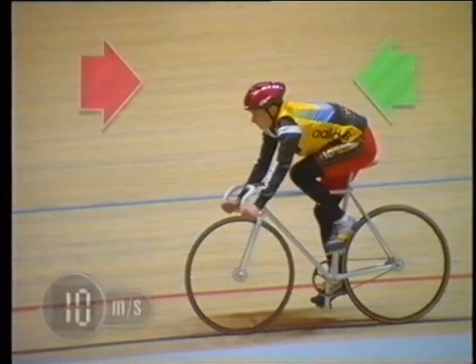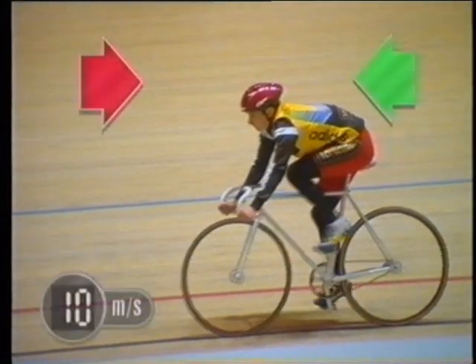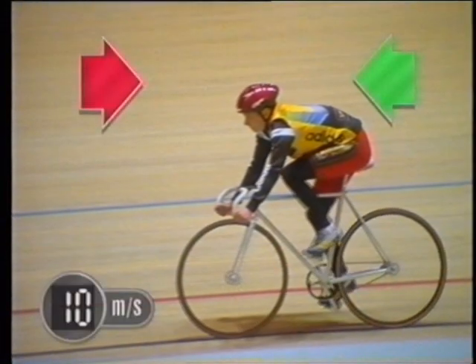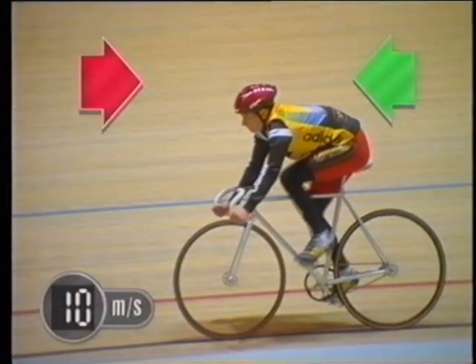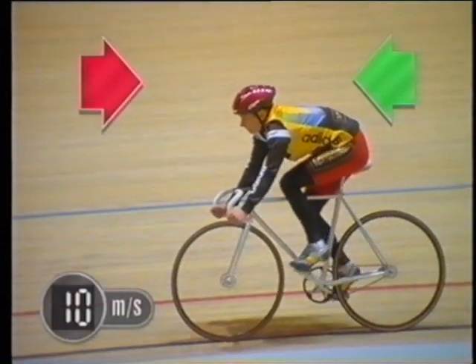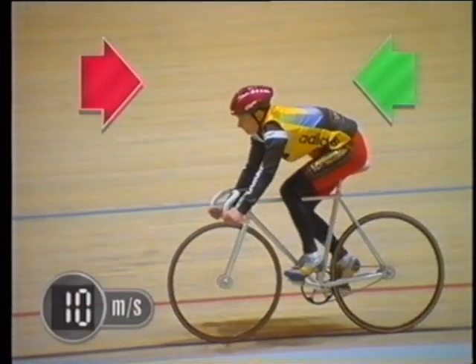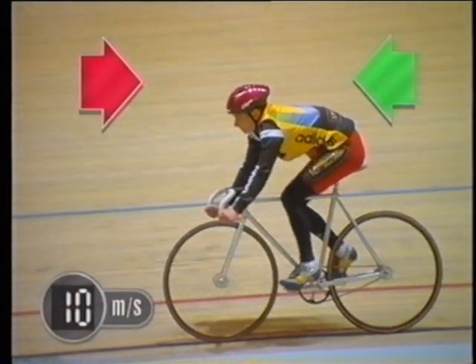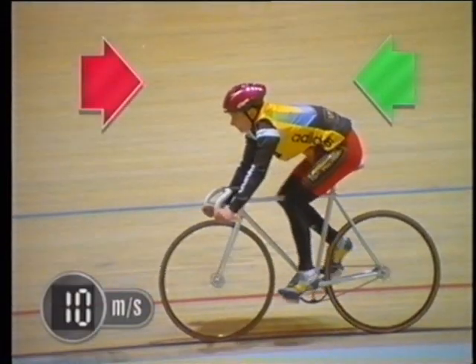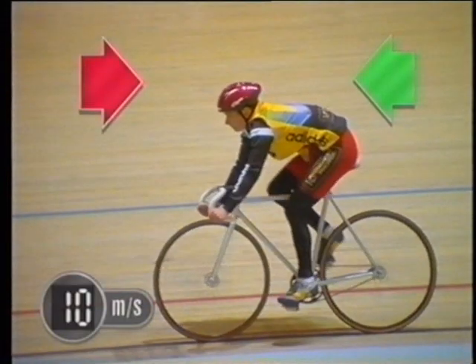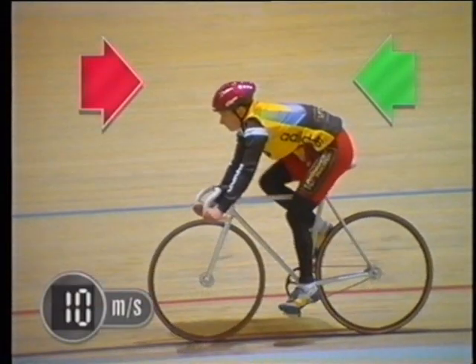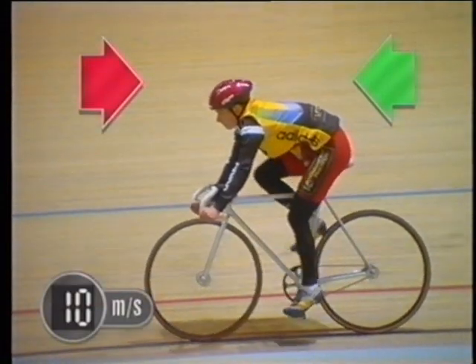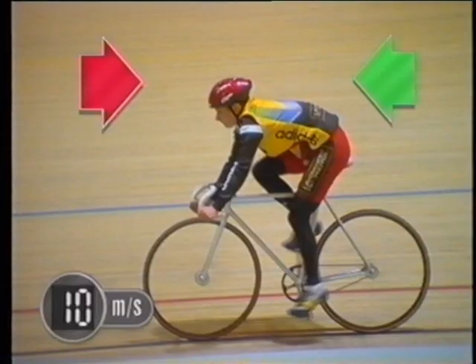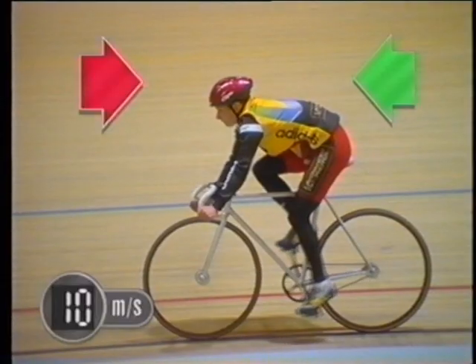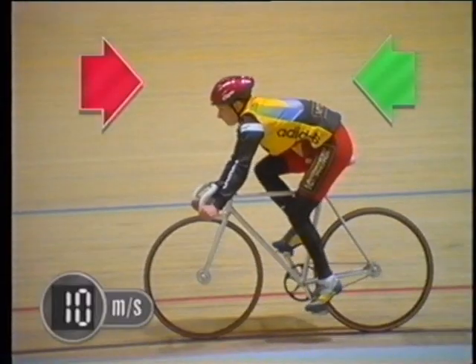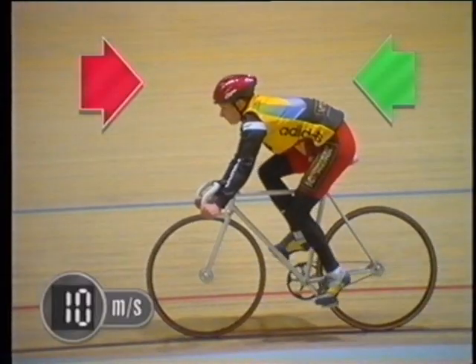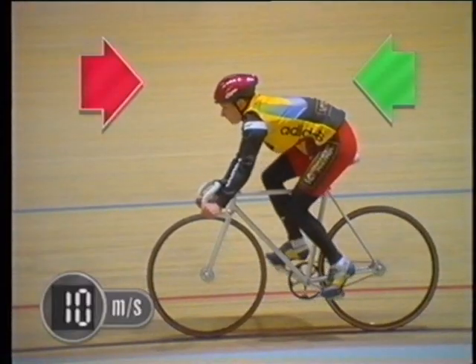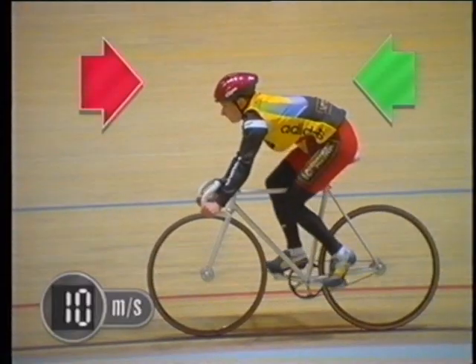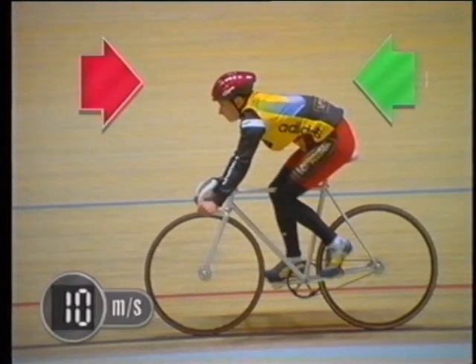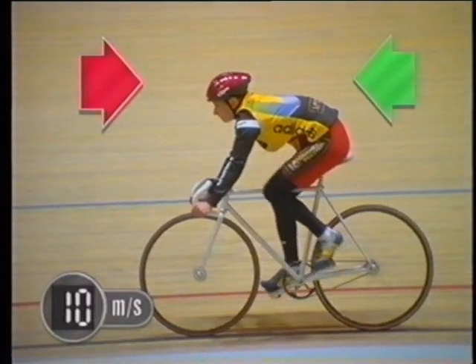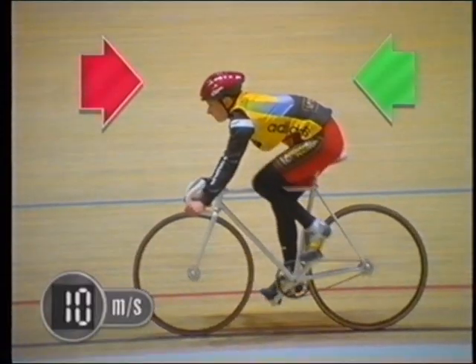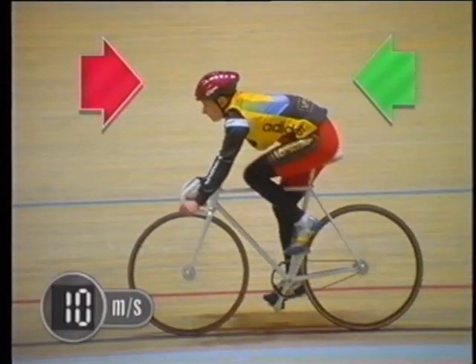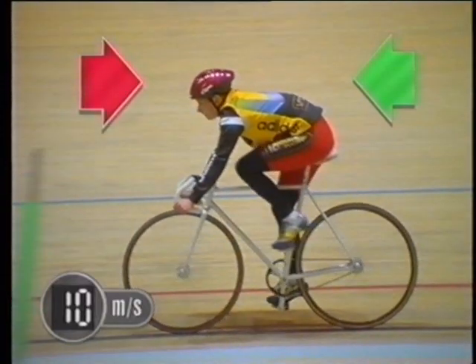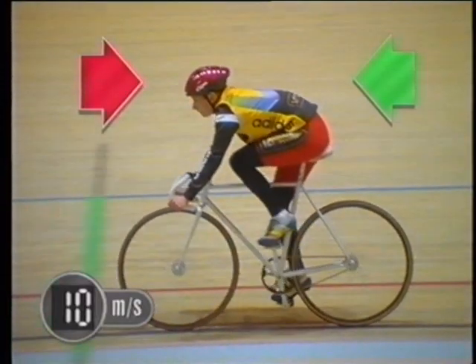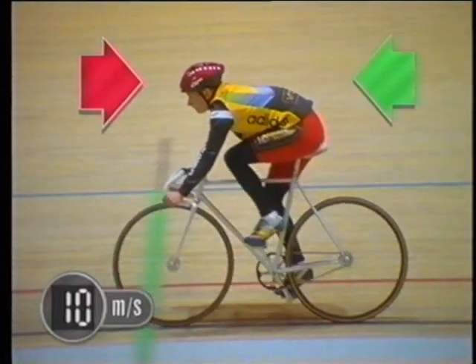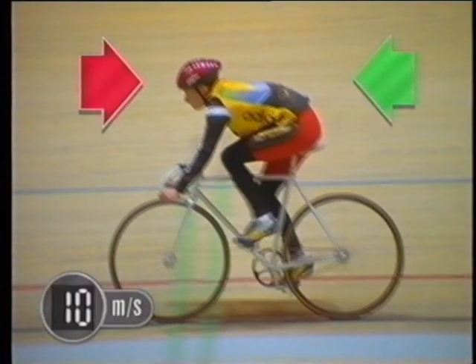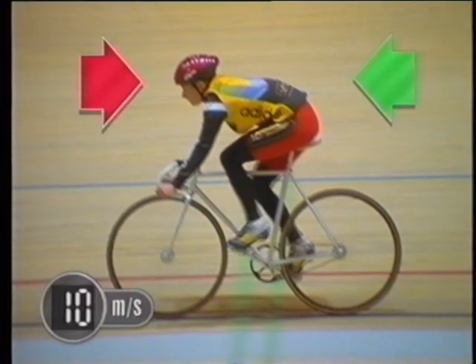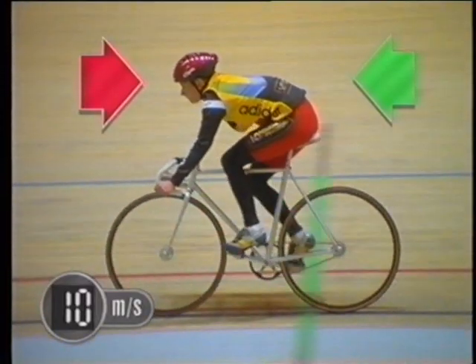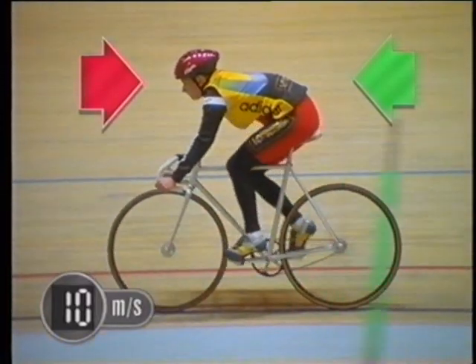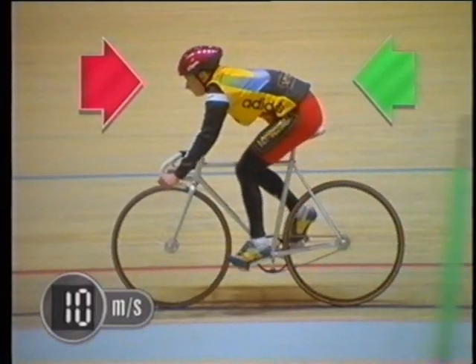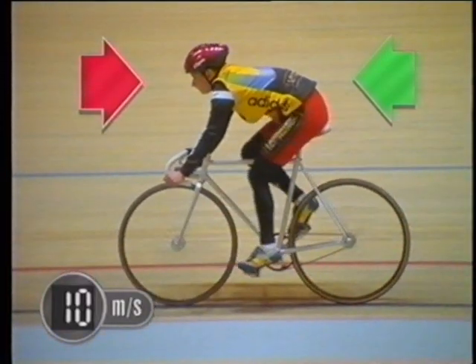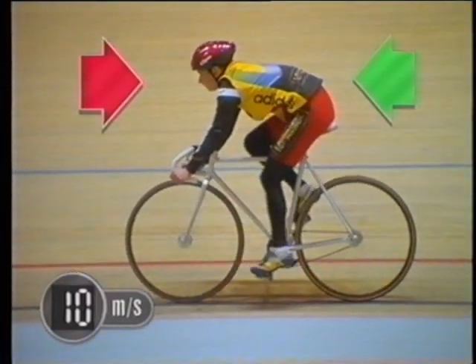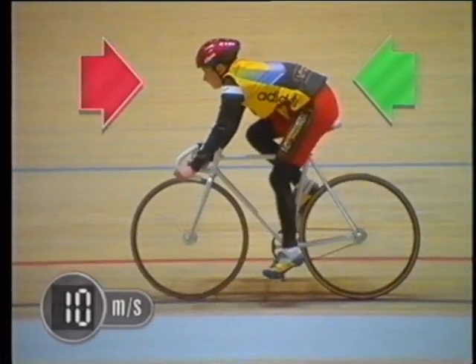When forces are balanced, speed remains constant. So how can our cyclist change his speed?